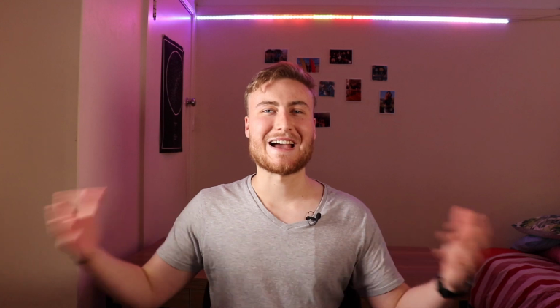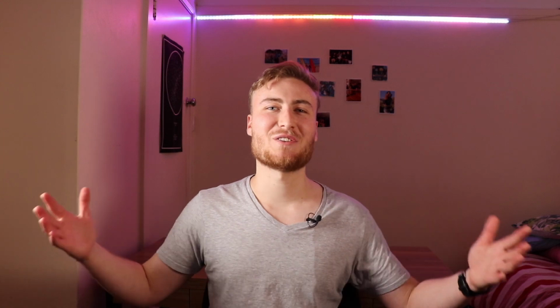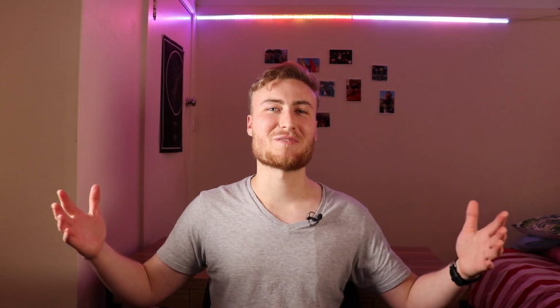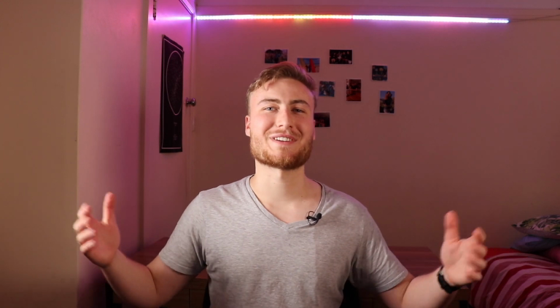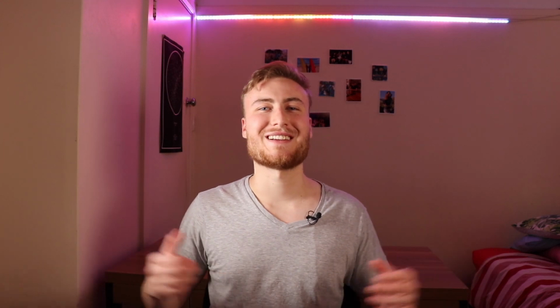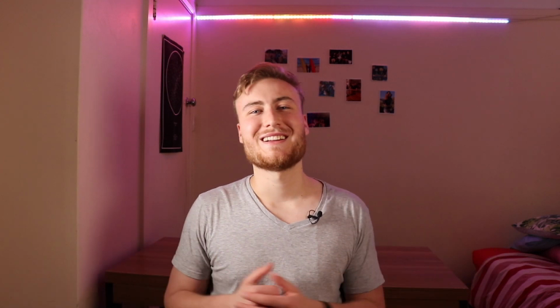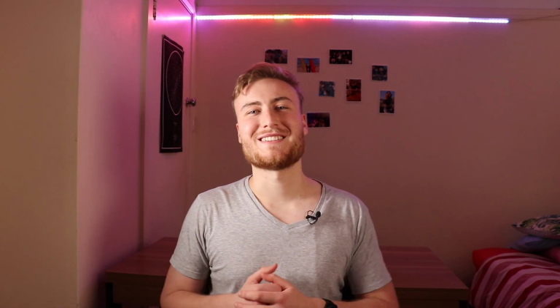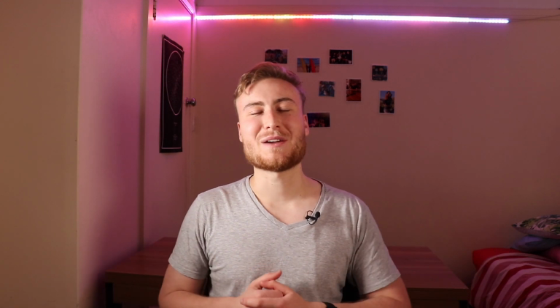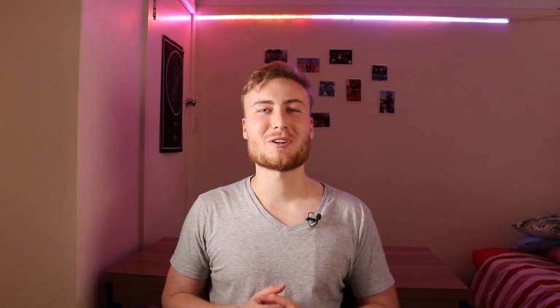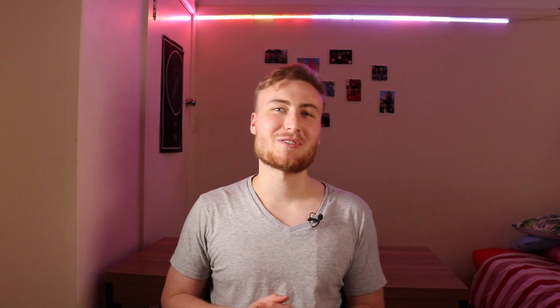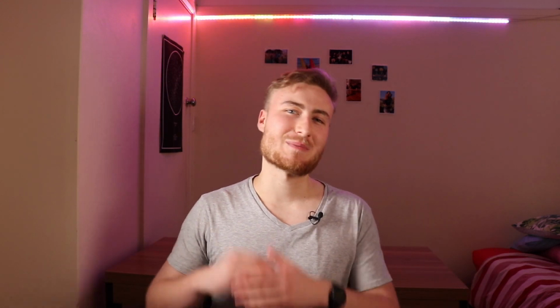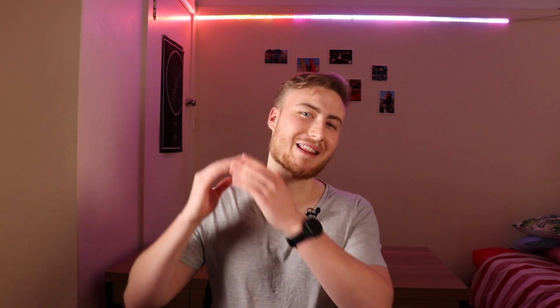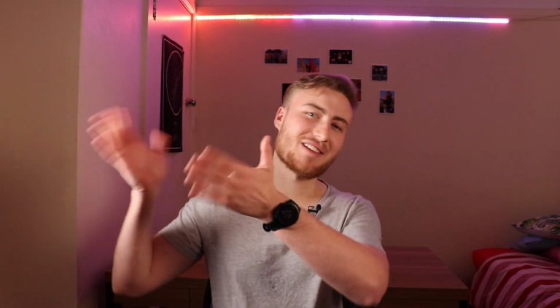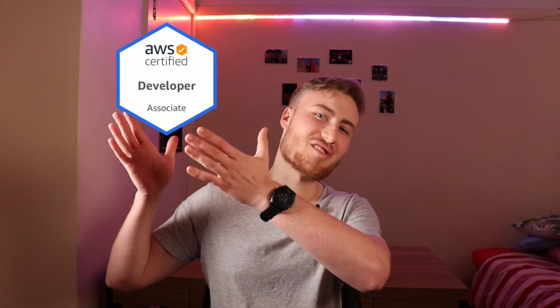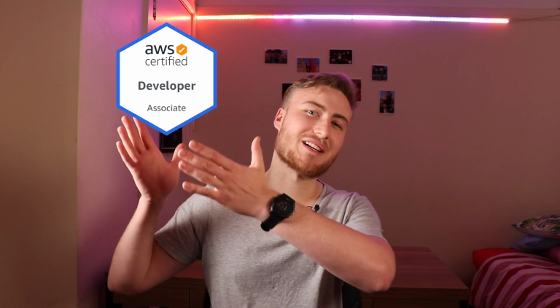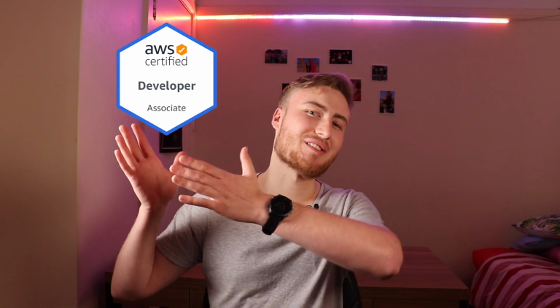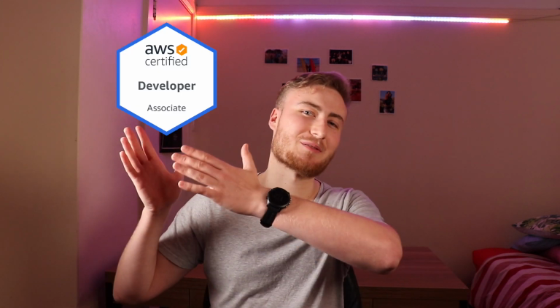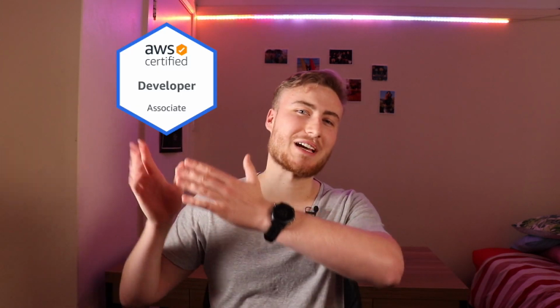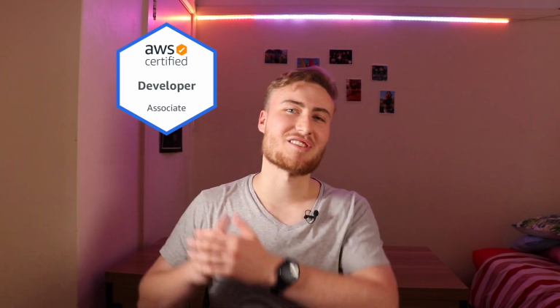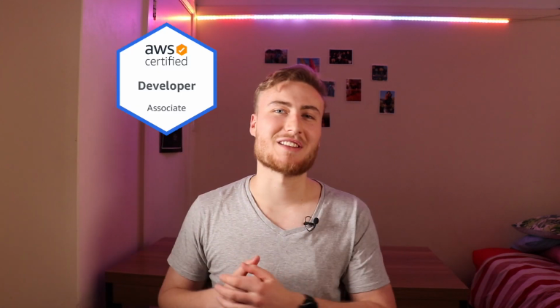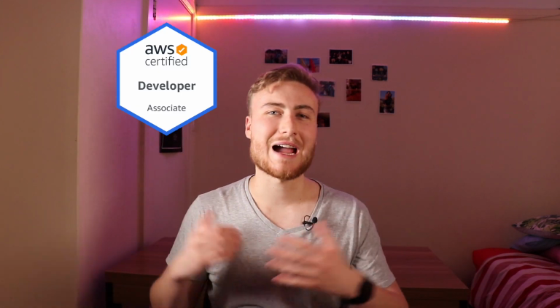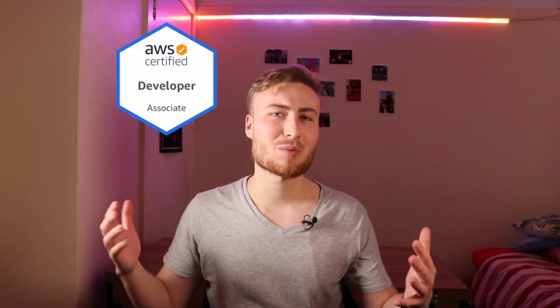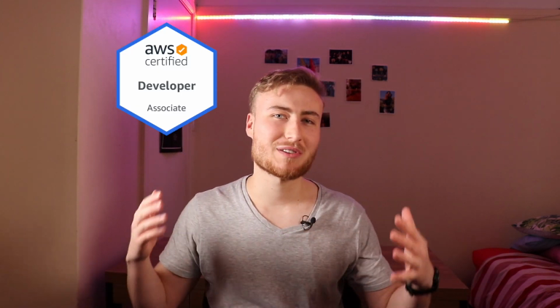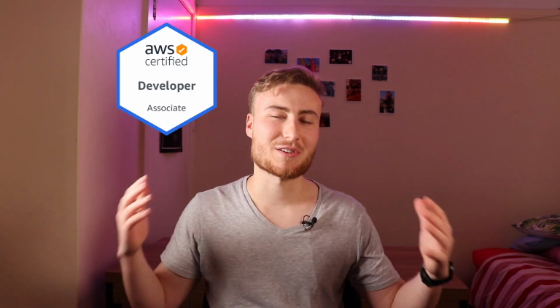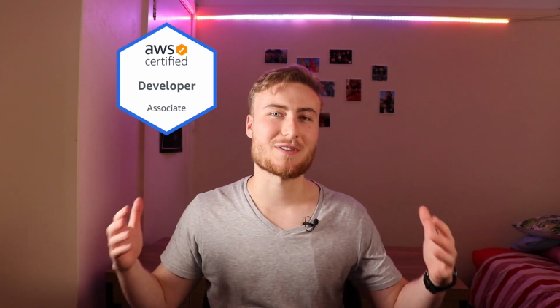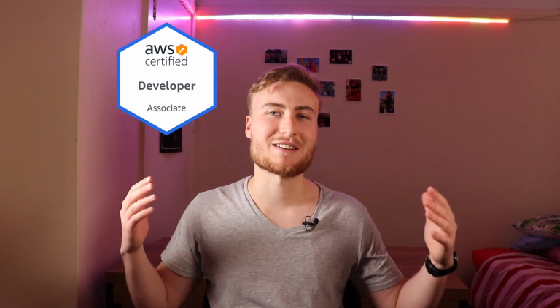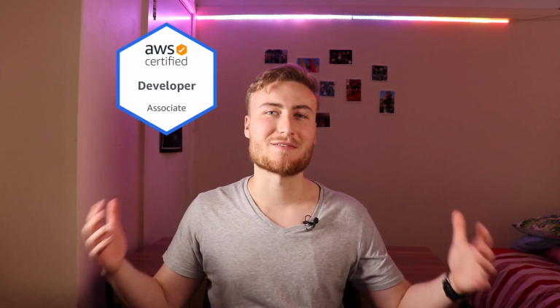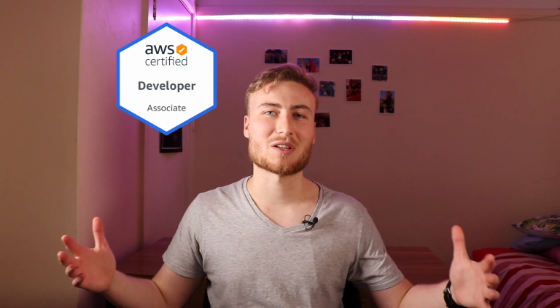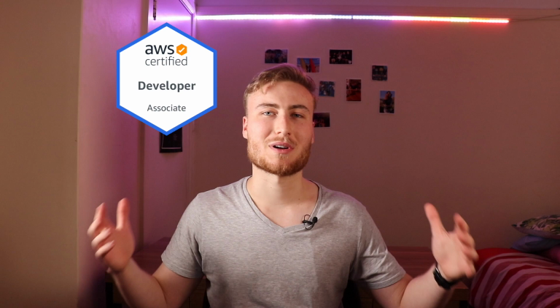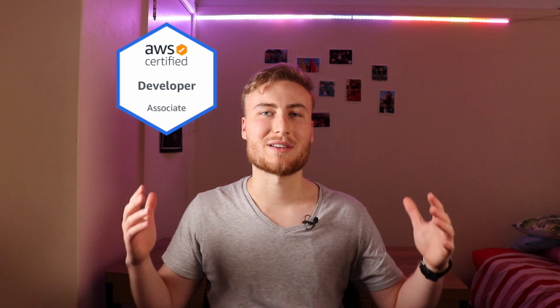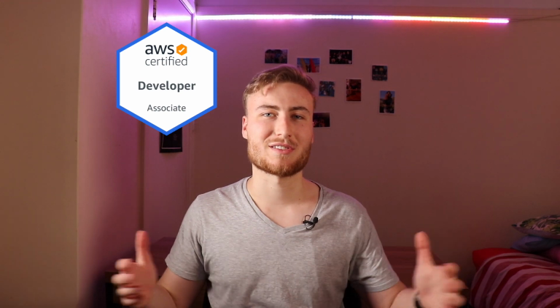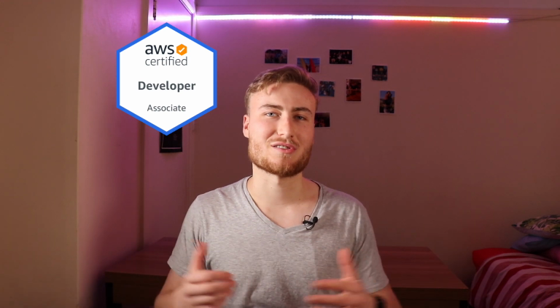Hello everybody. Today we're going to be talking about this shiny certification, AWS Certified Developer Associate.